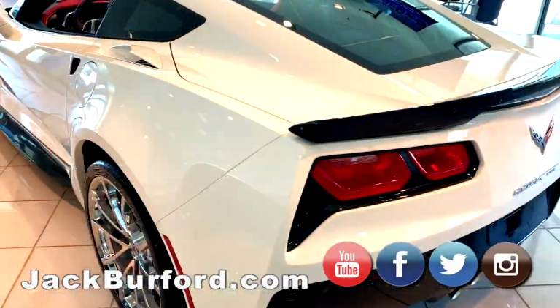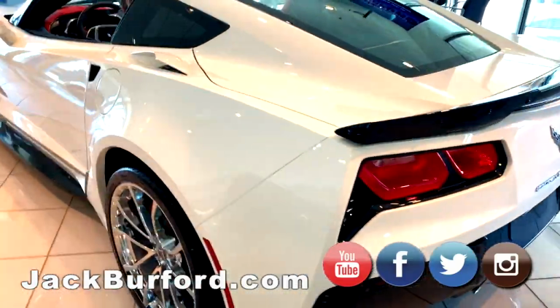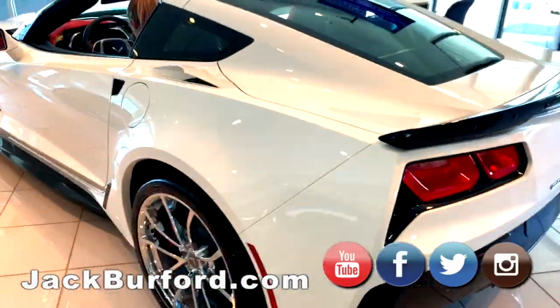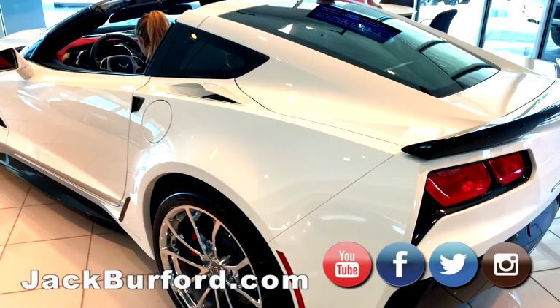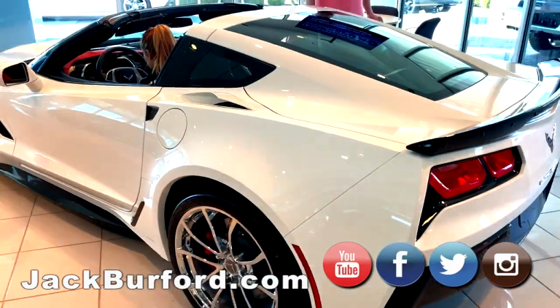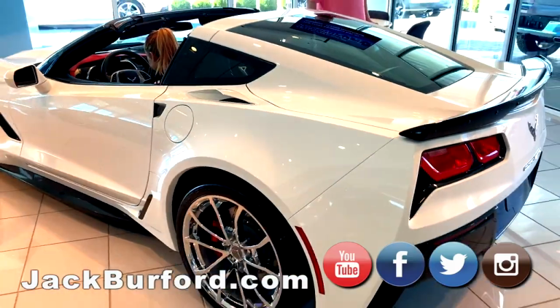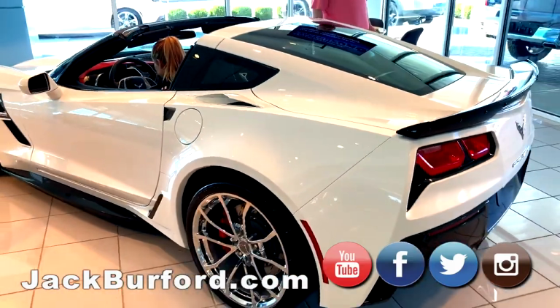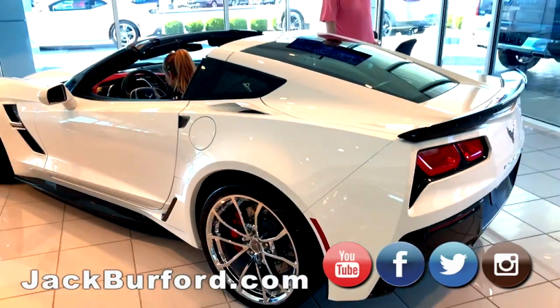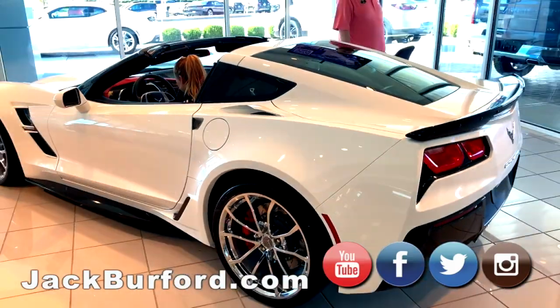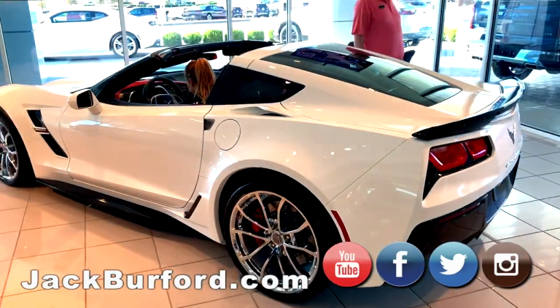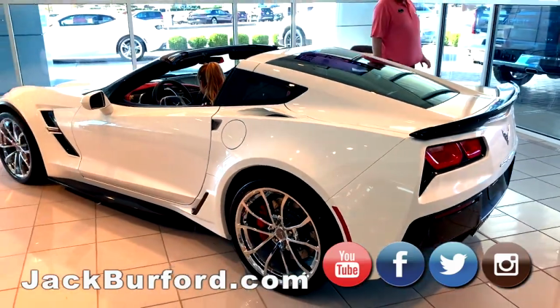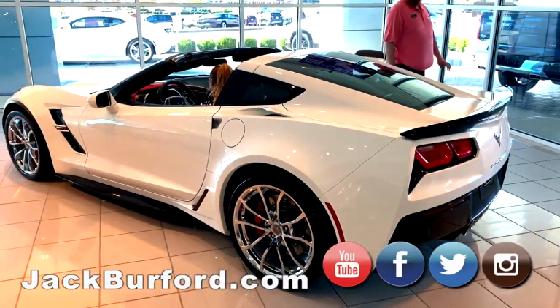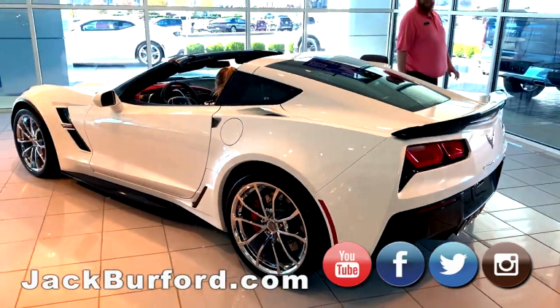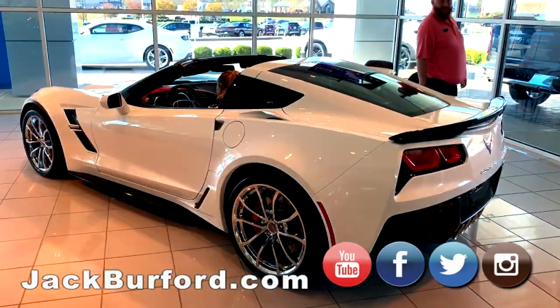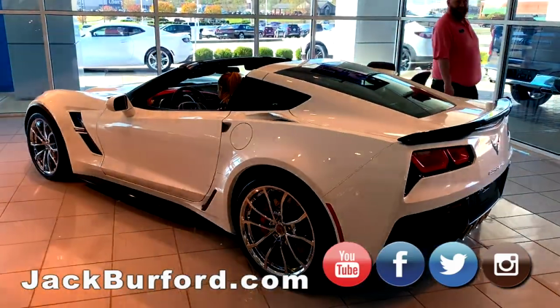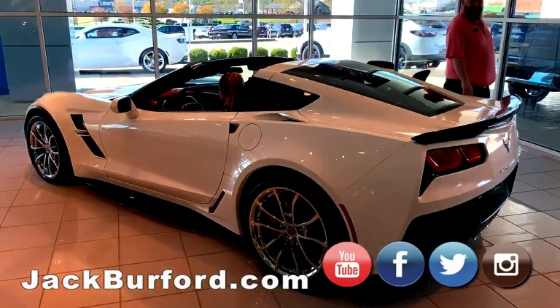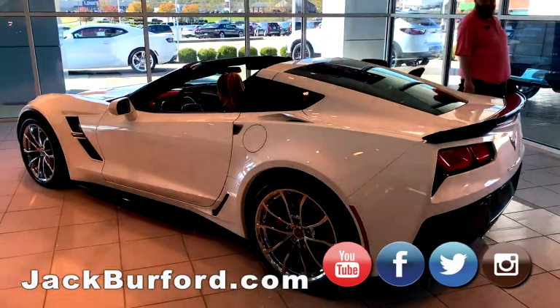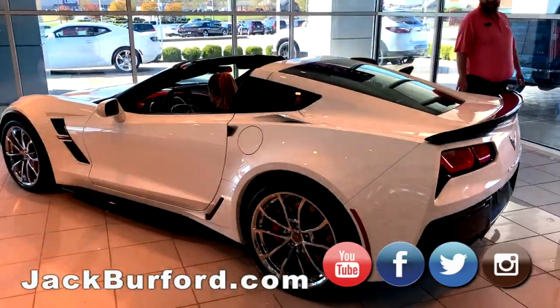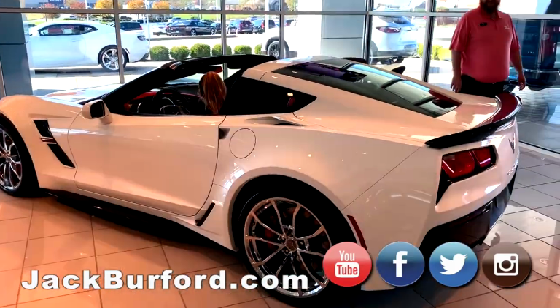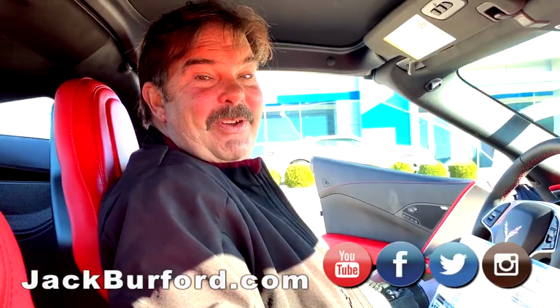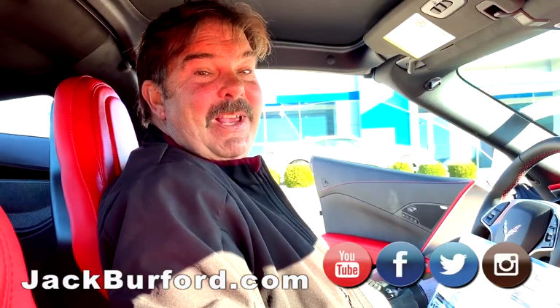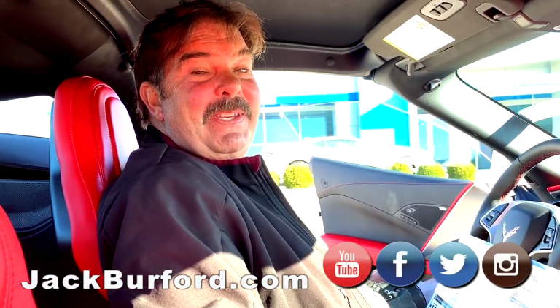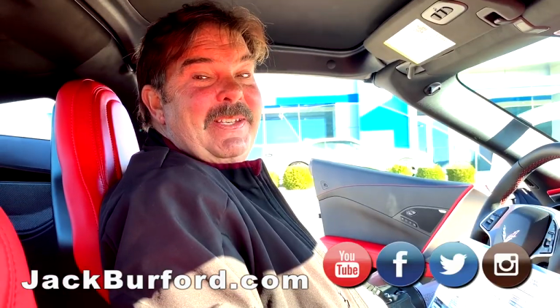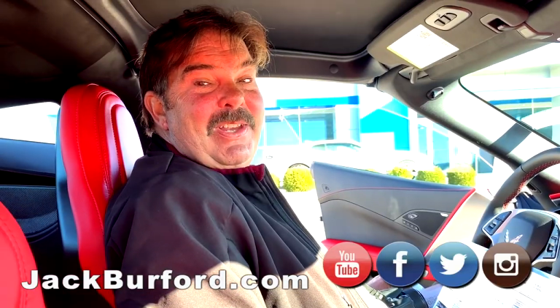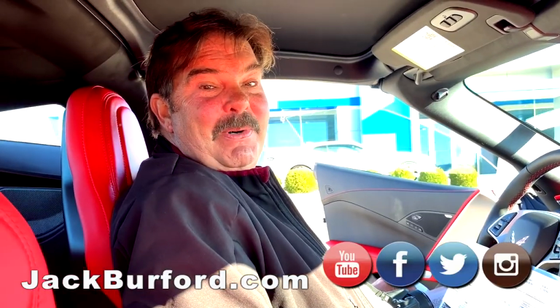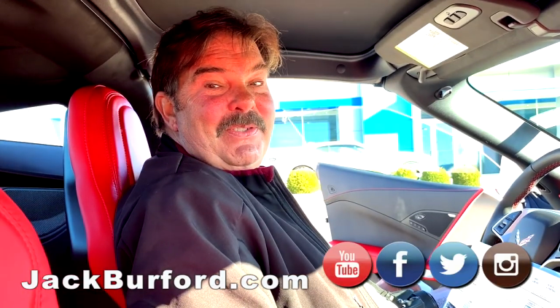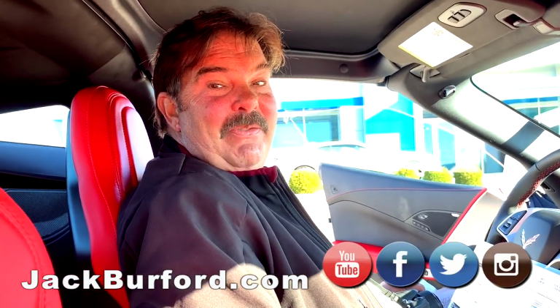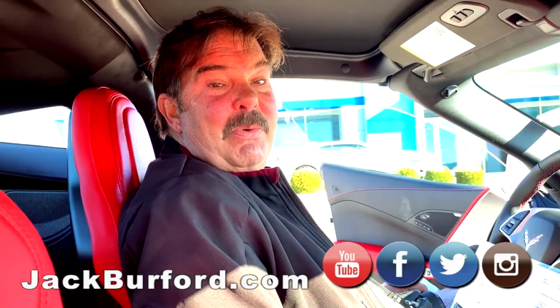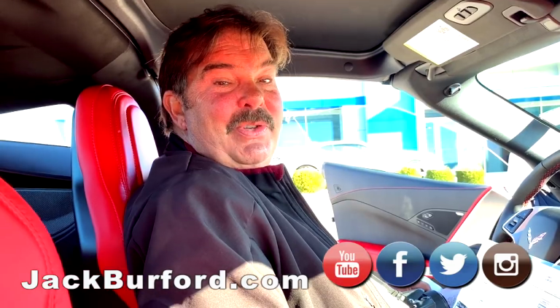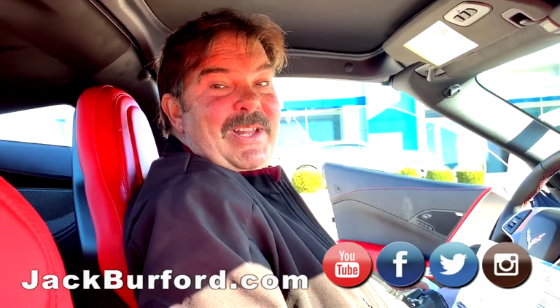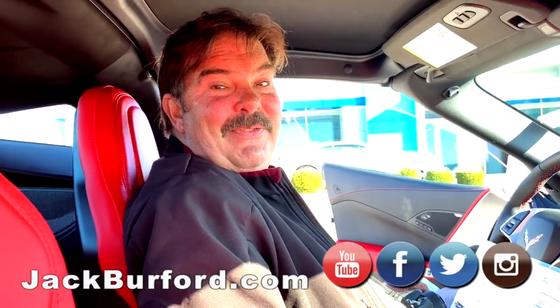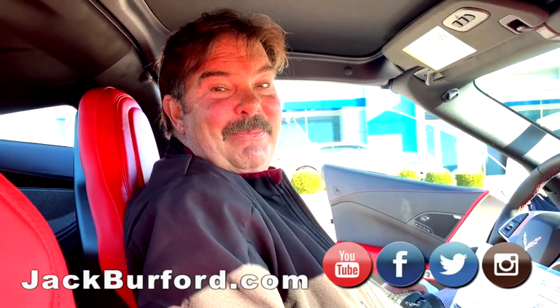Made right in Bowling Green, Kentucky. Come see us here at Jack Burford Chevrolet — we'll treat you like family.